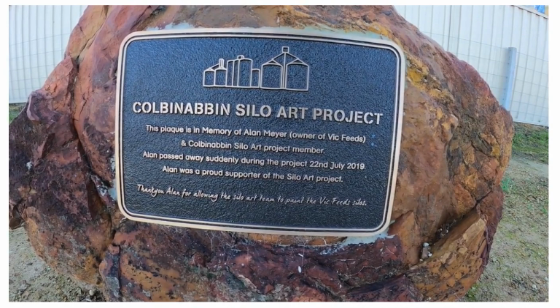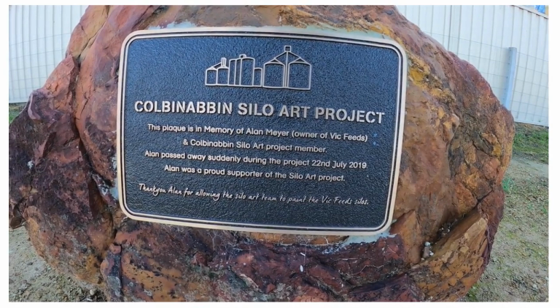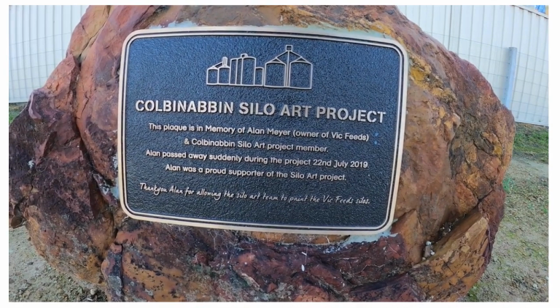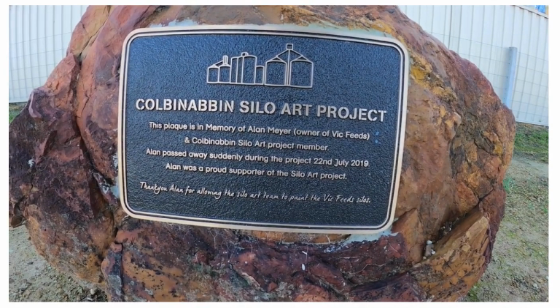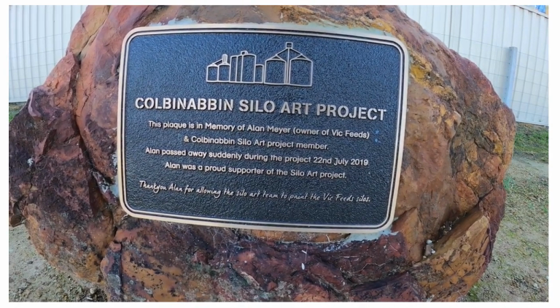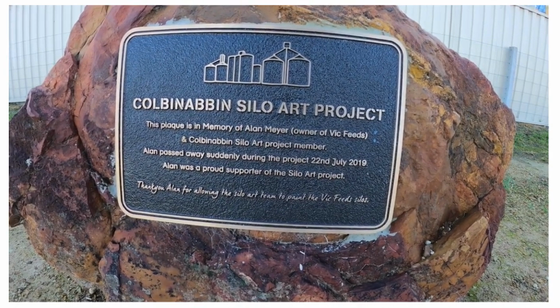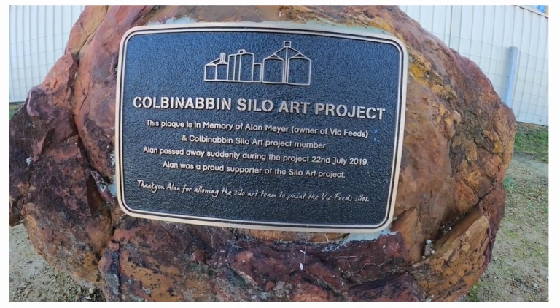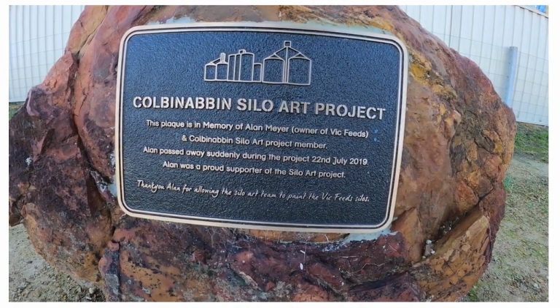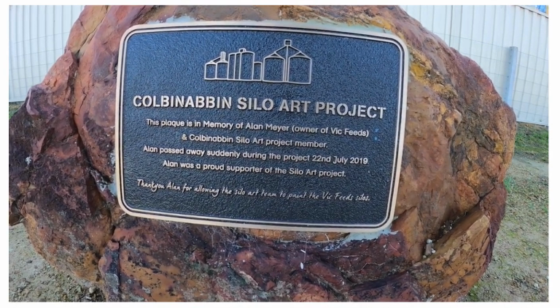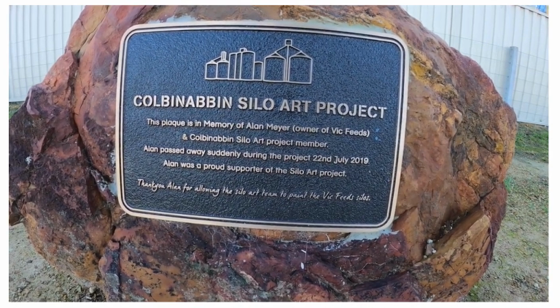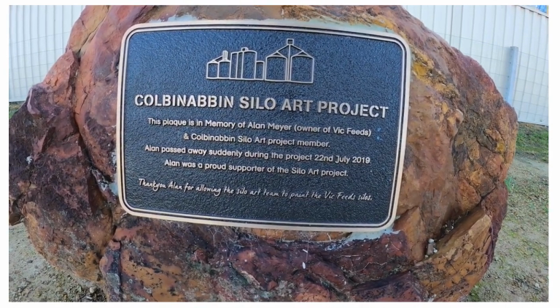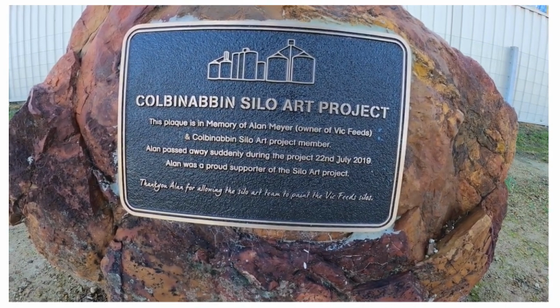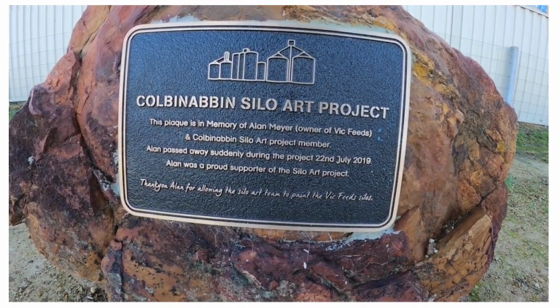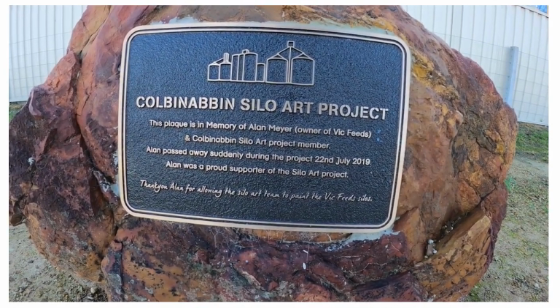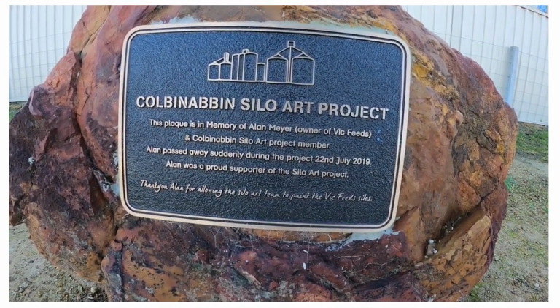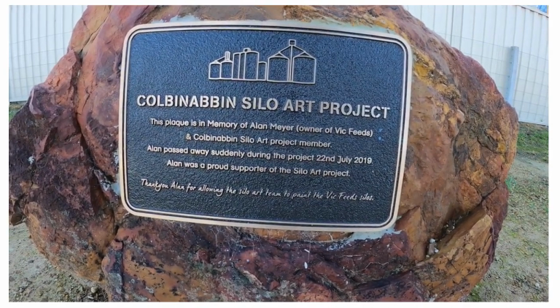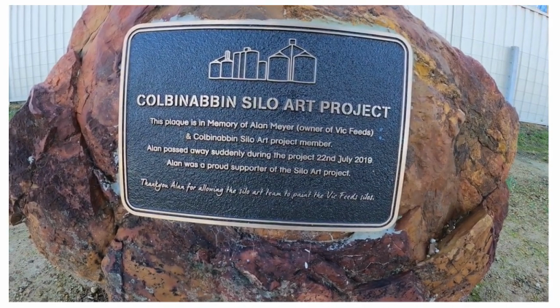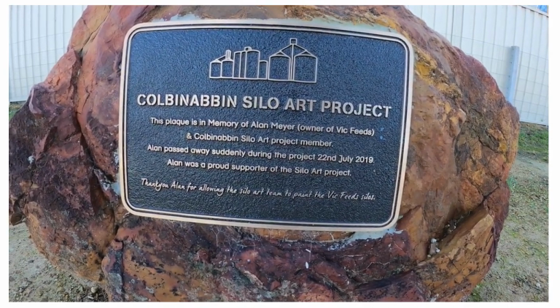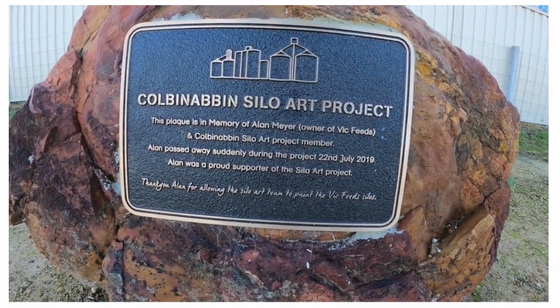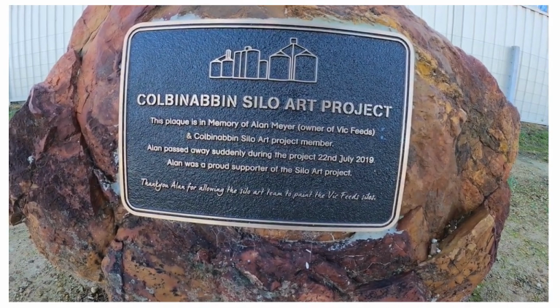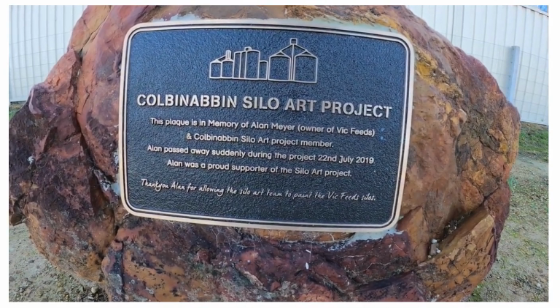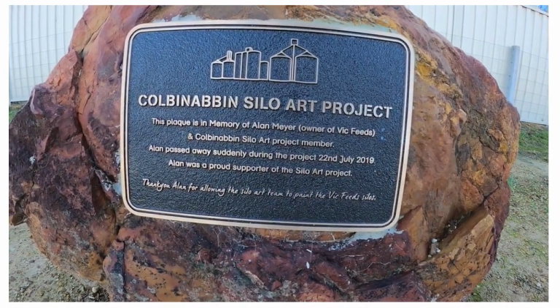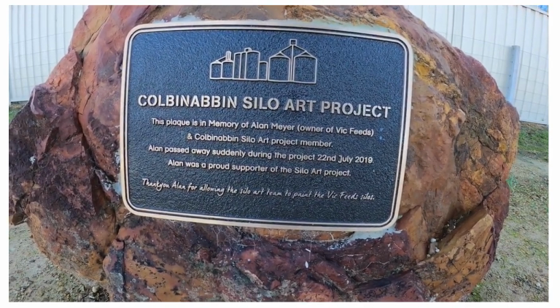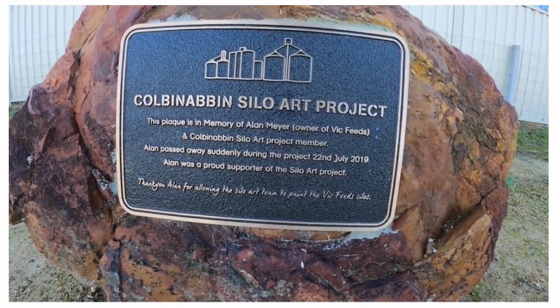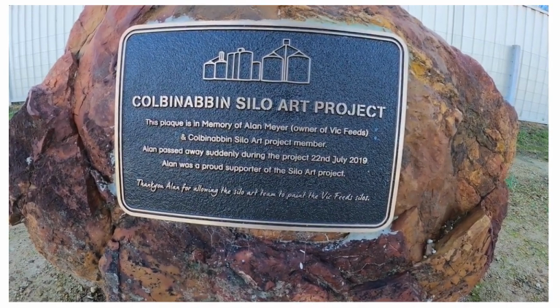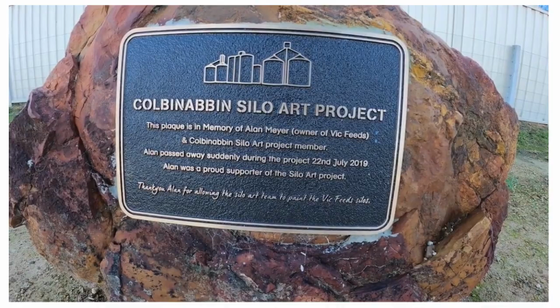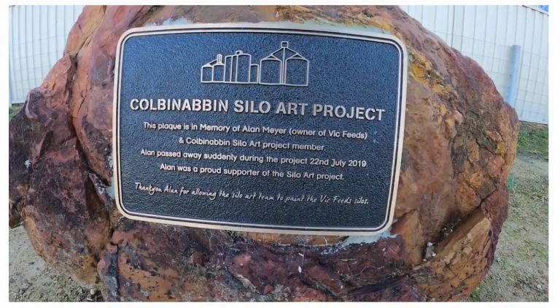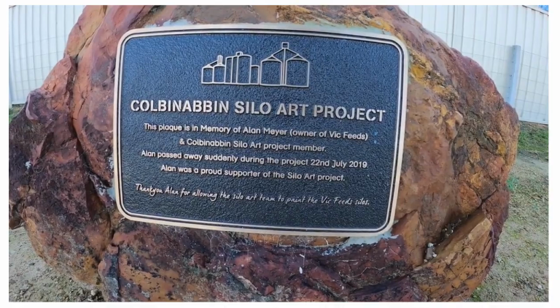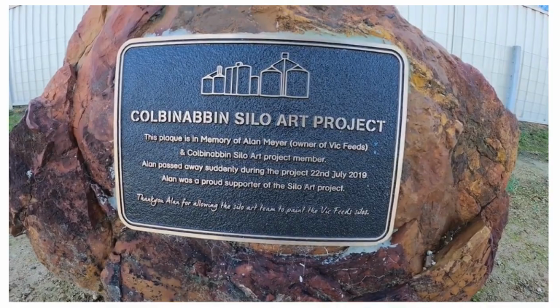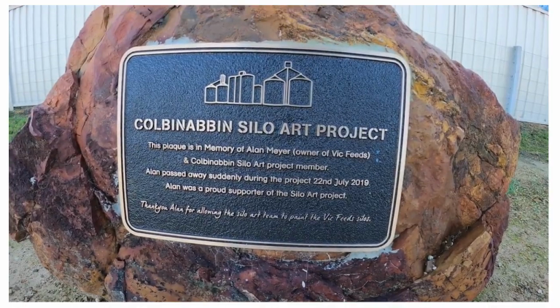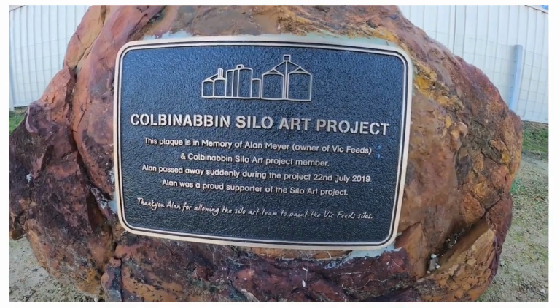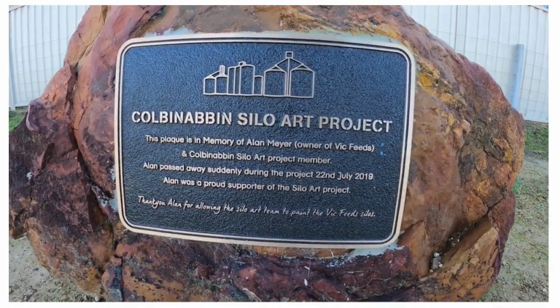So actually, this was painted on behalf of Mr. Alan, according to my understanding.